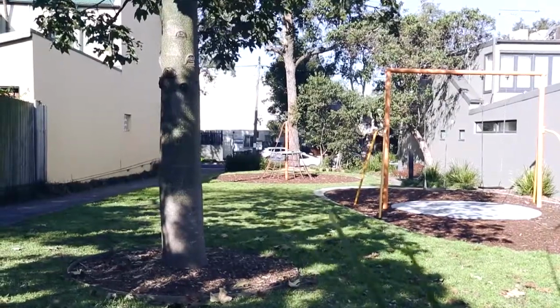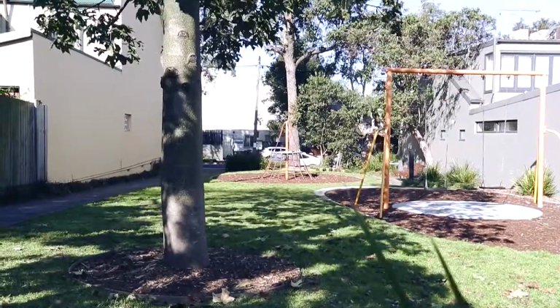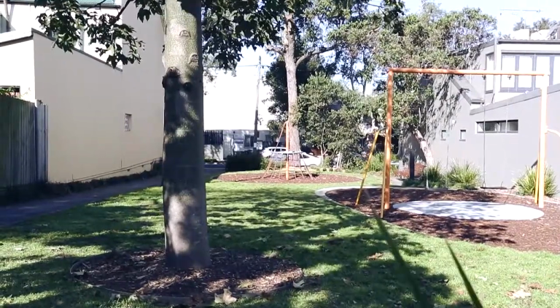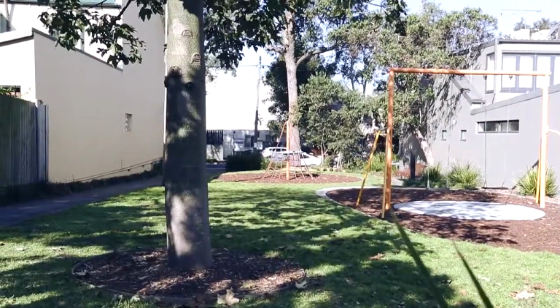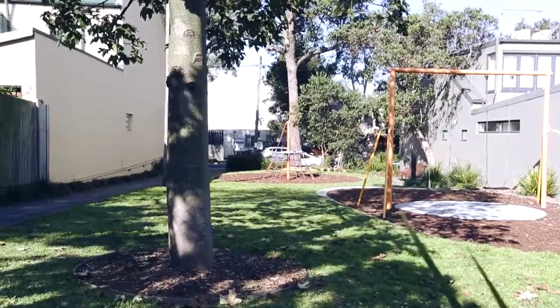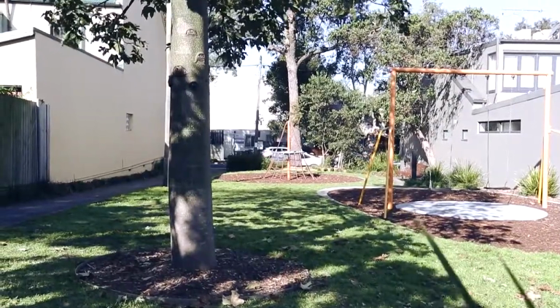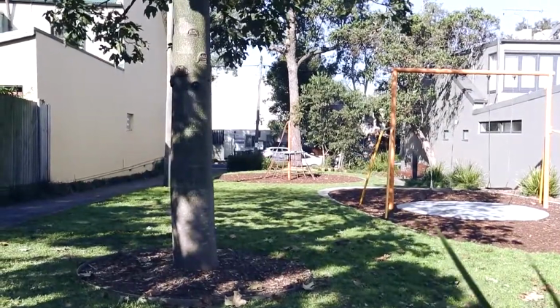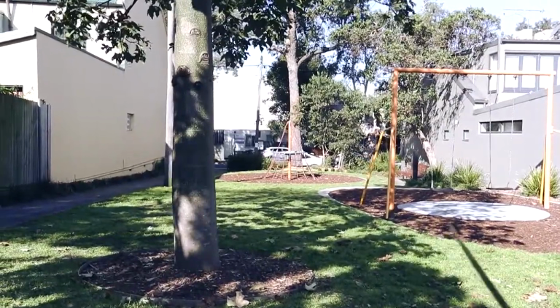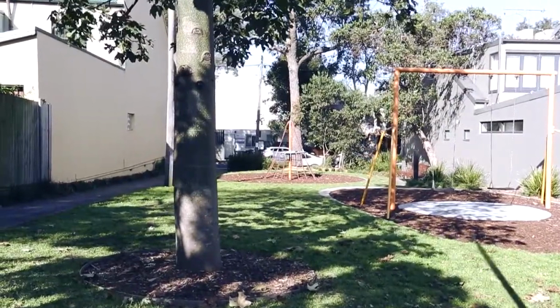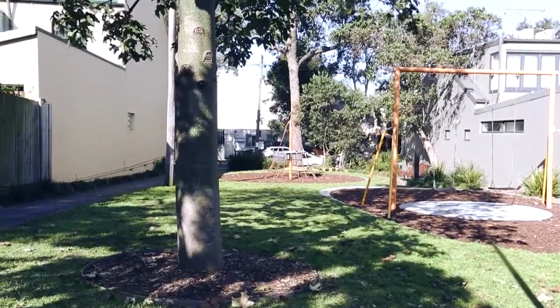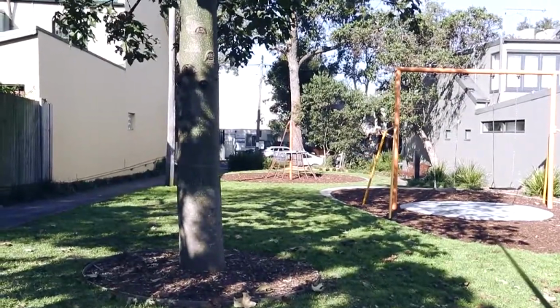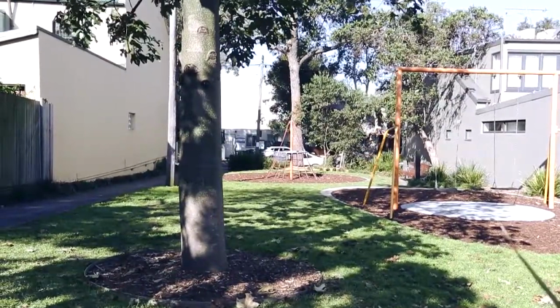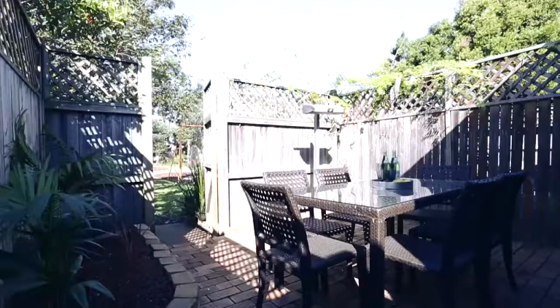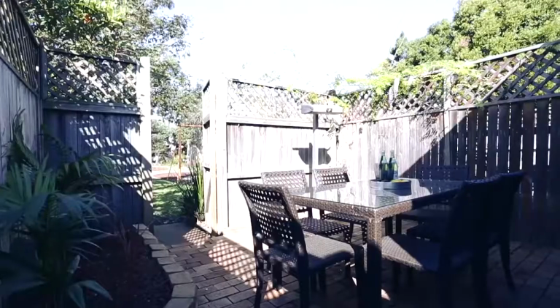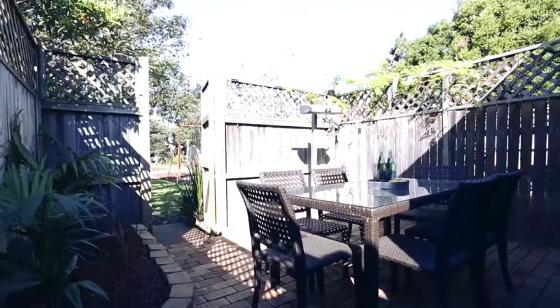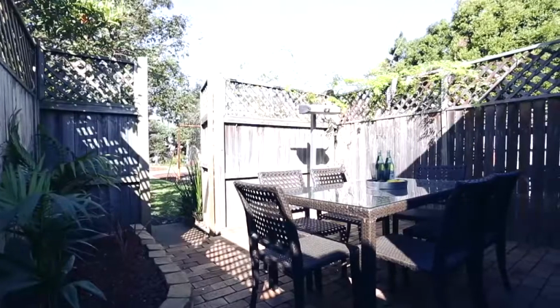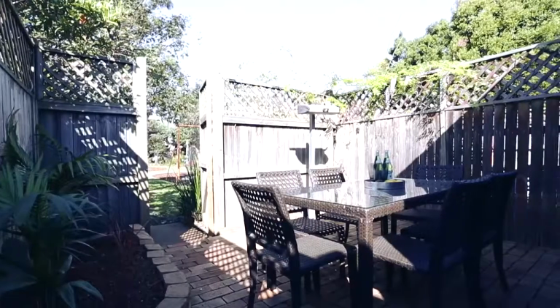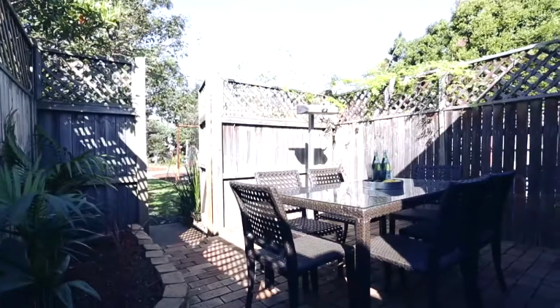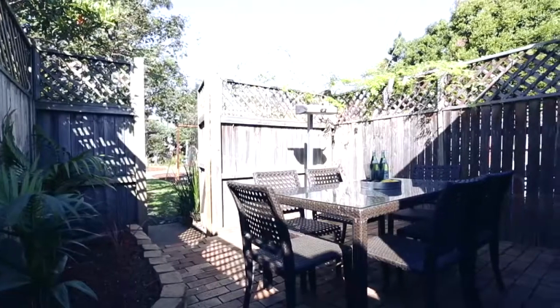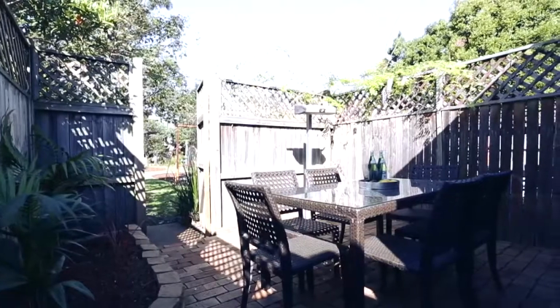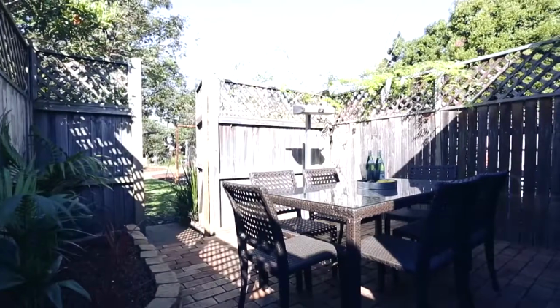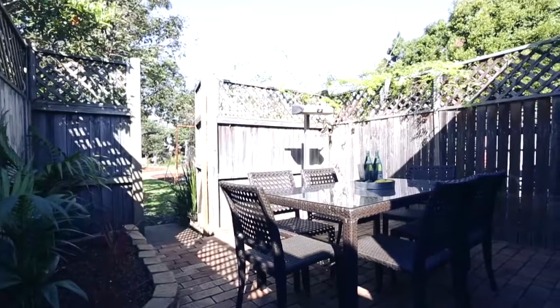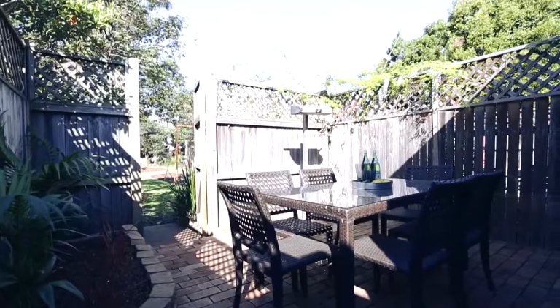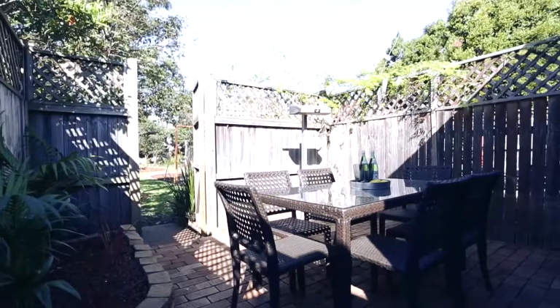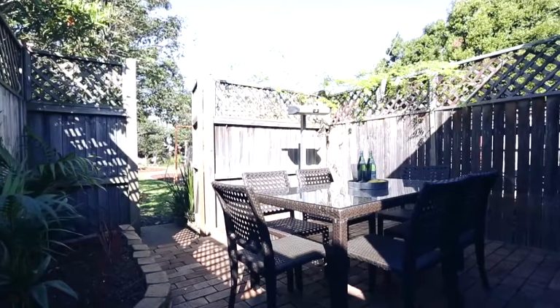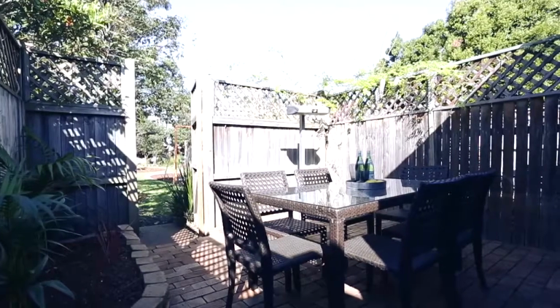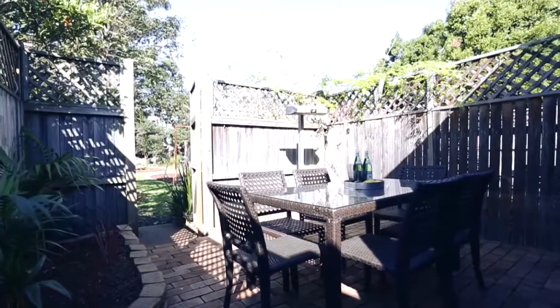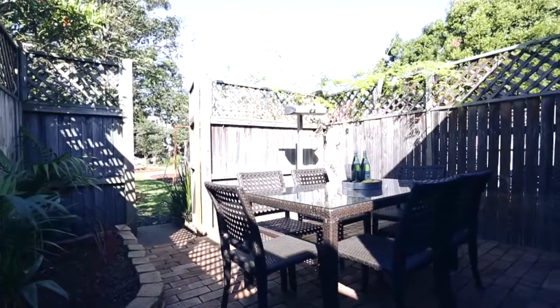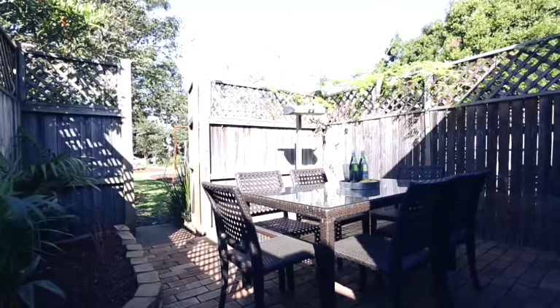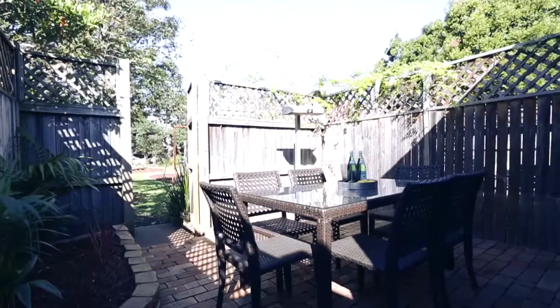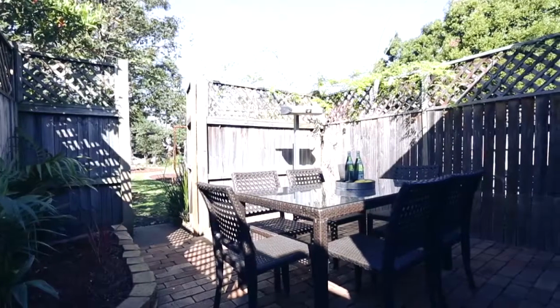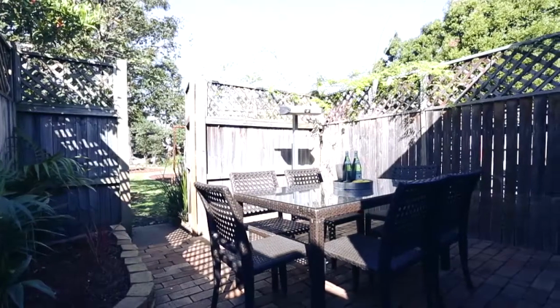This is a property you can move straight into as is, but it also has the potential to add a lot of value to.